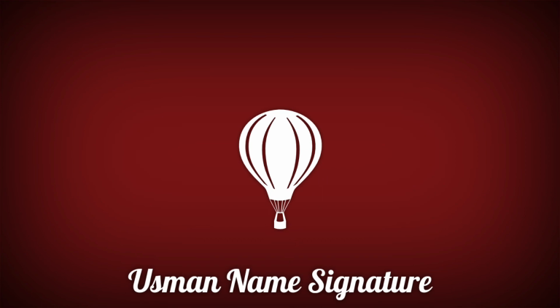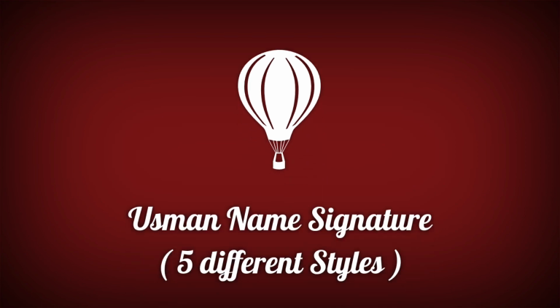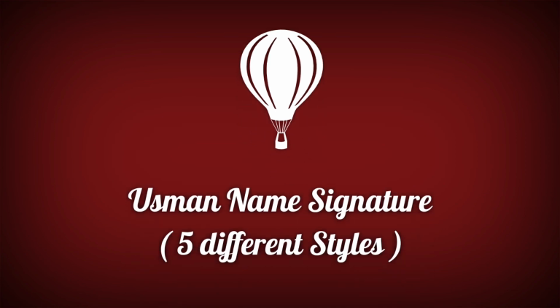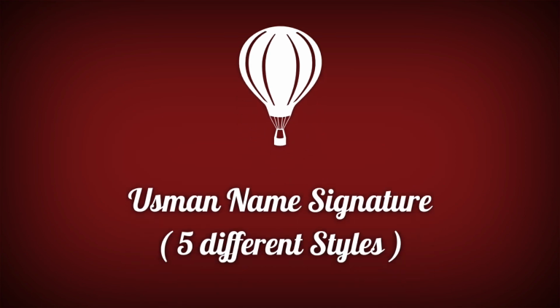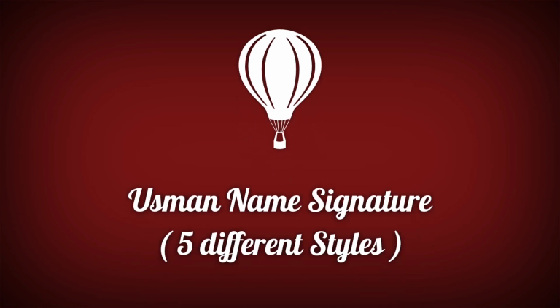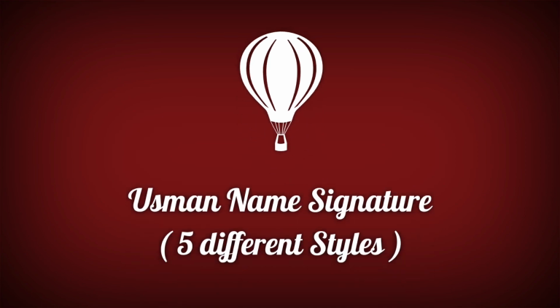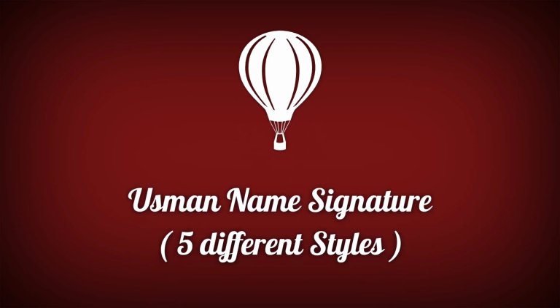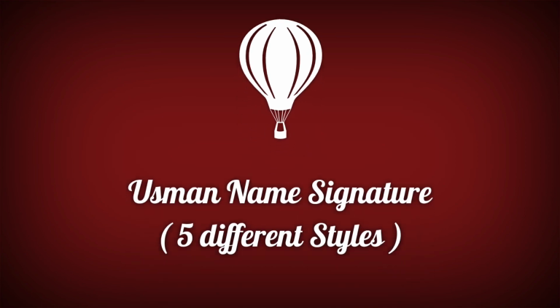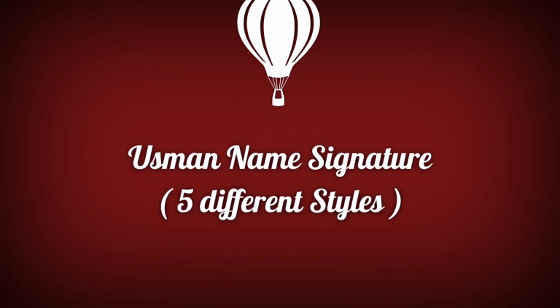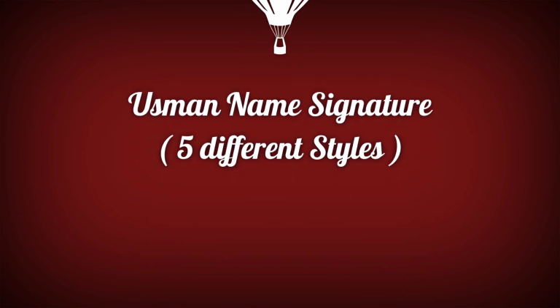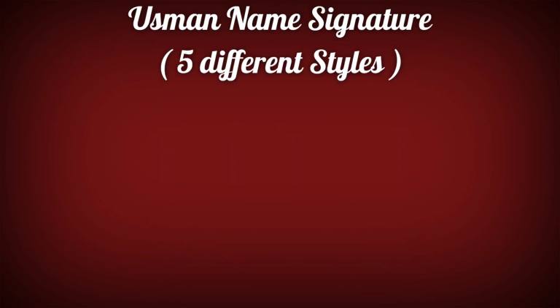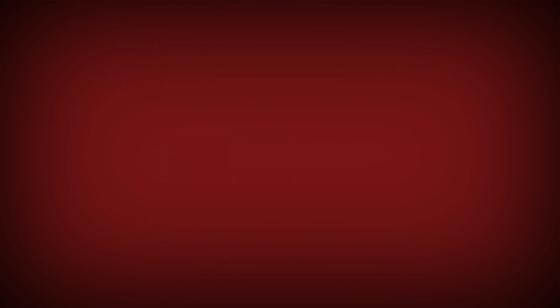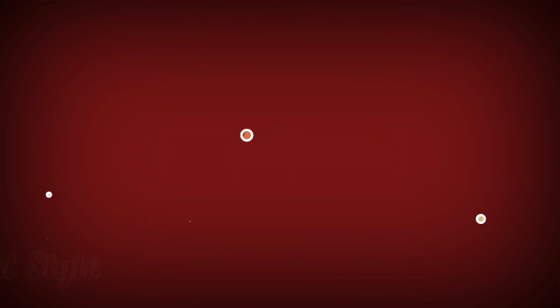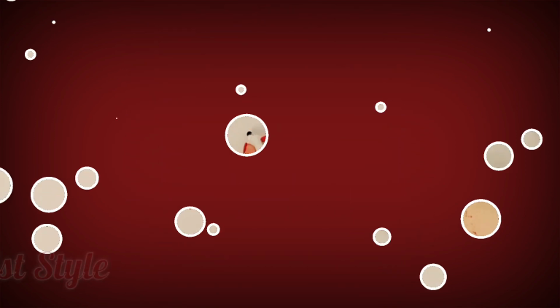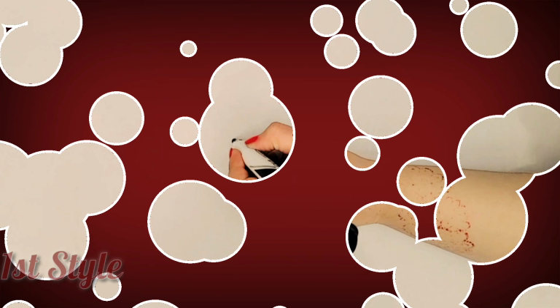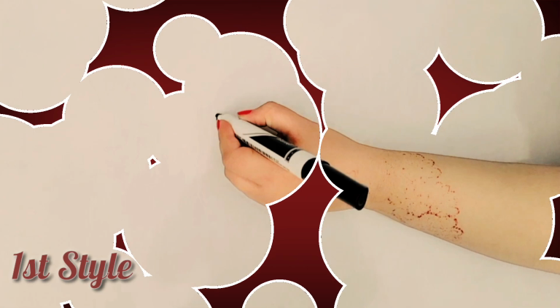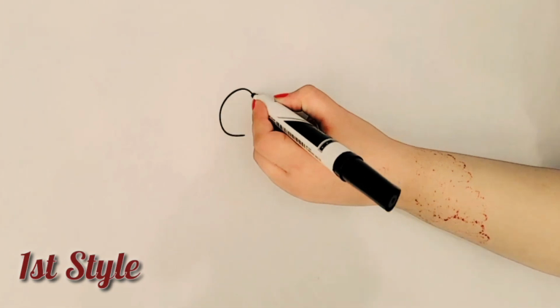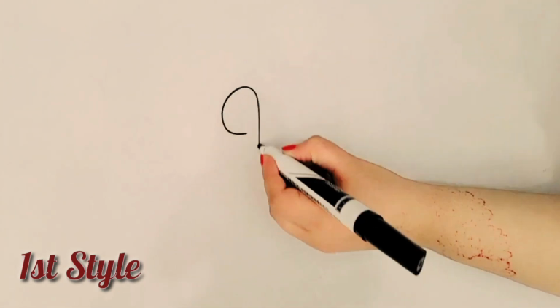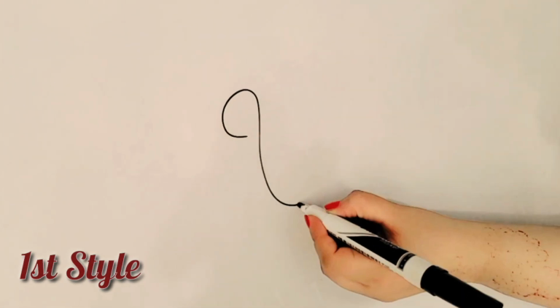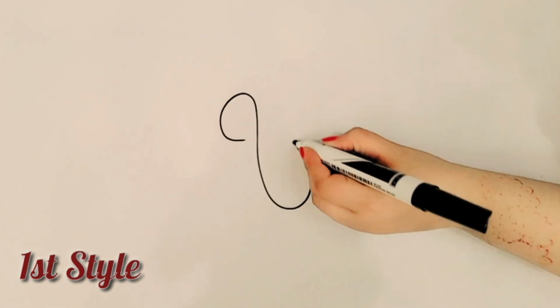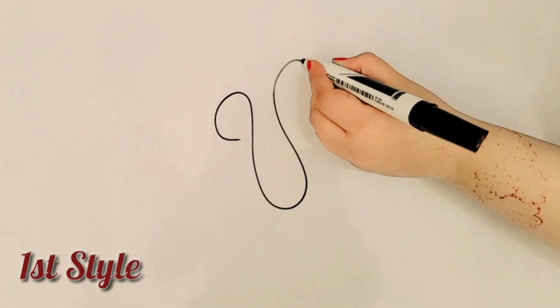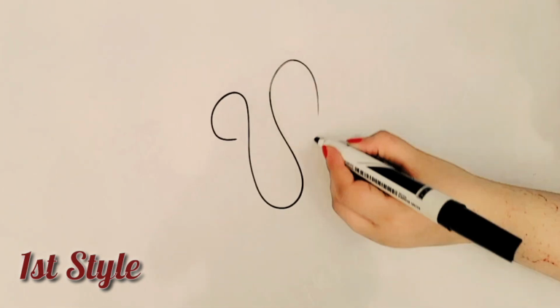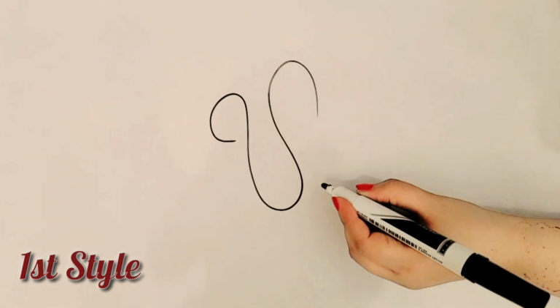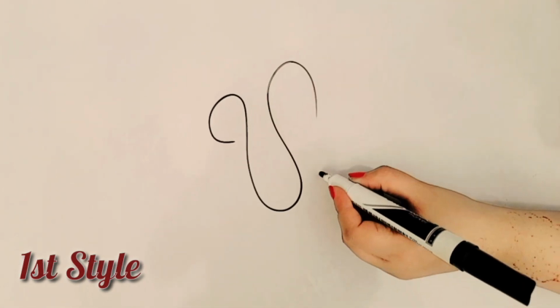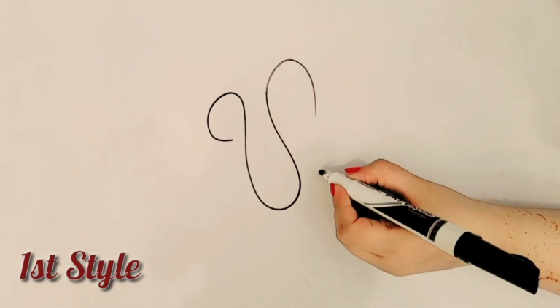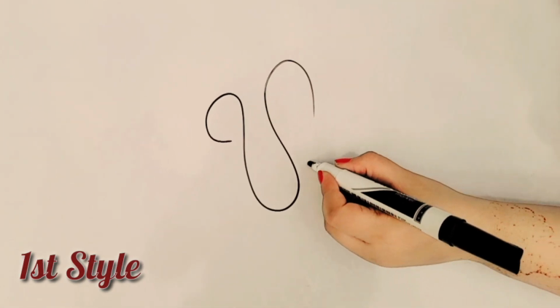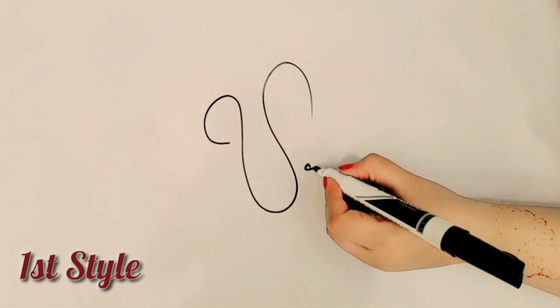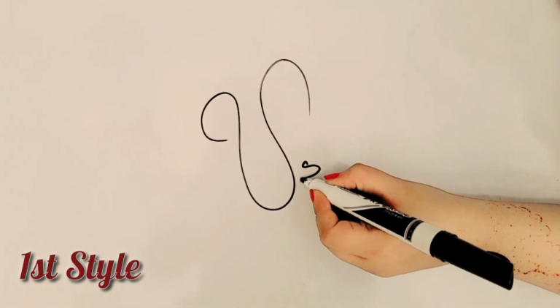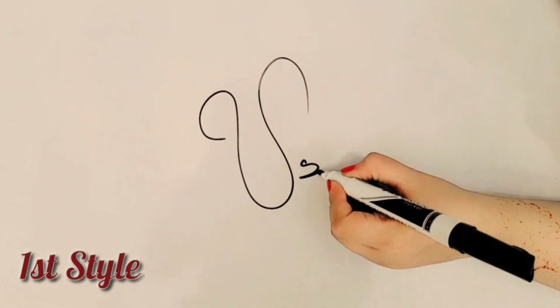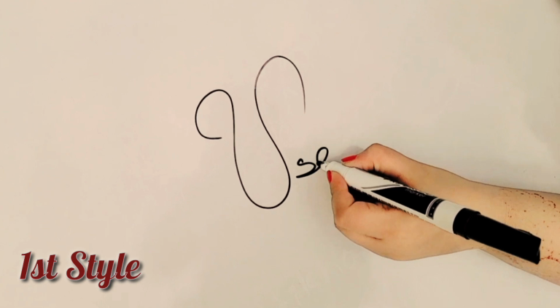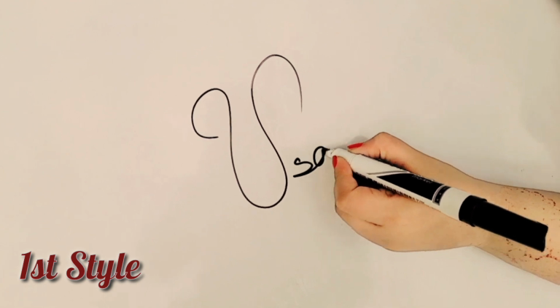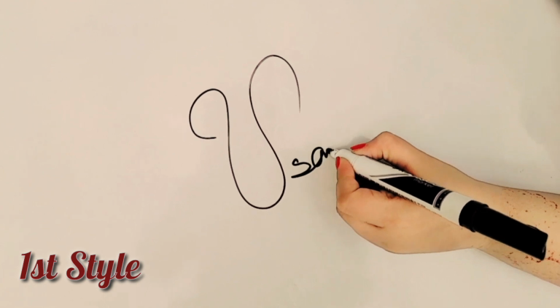Five different styles of Usama name signature. Style 1 describes how to write the bold name style.